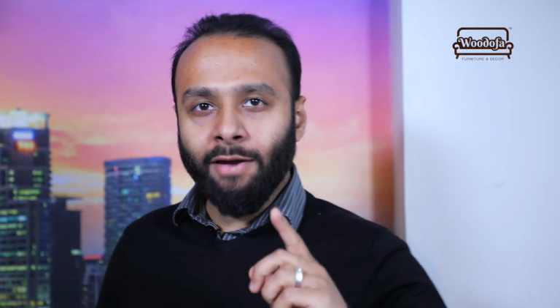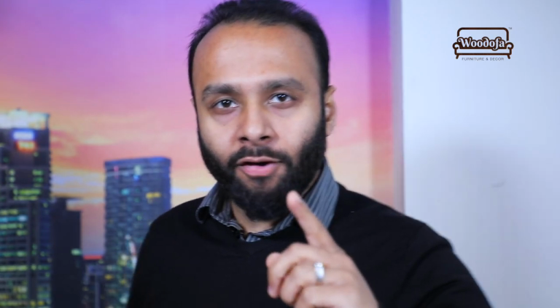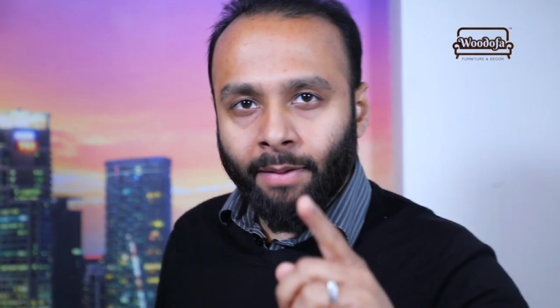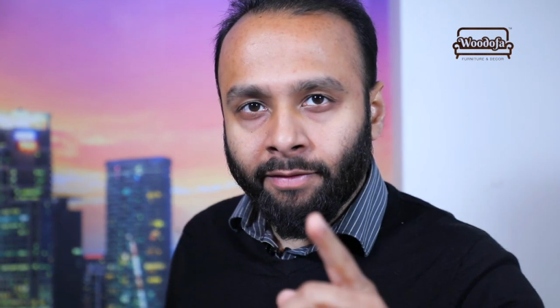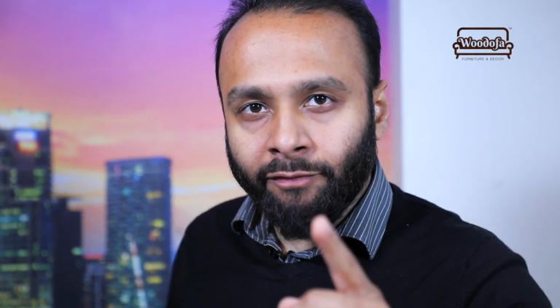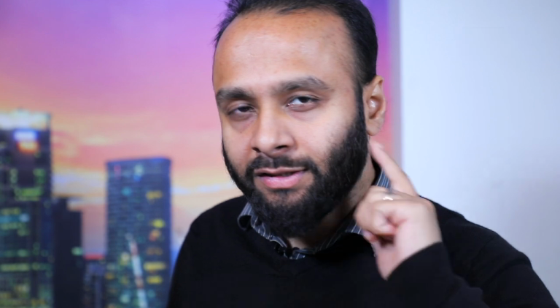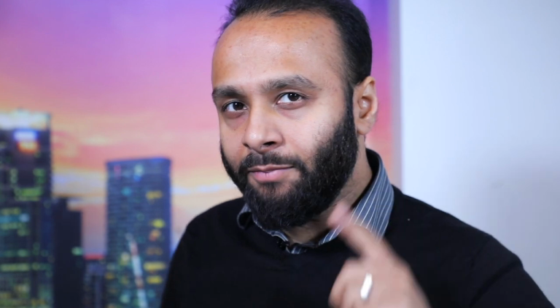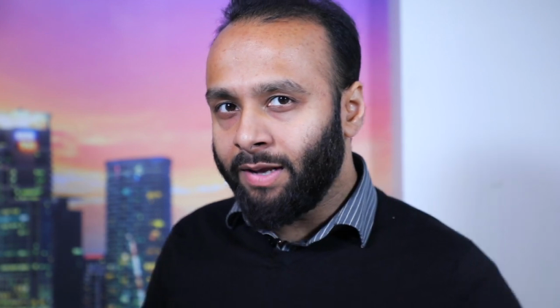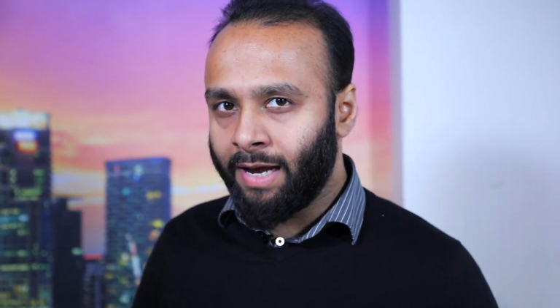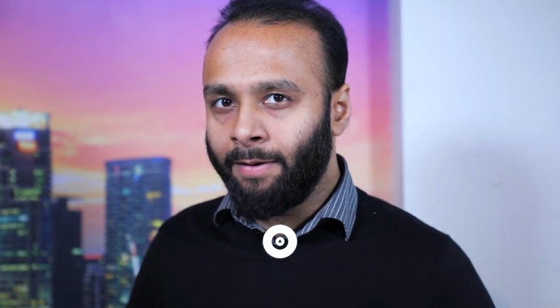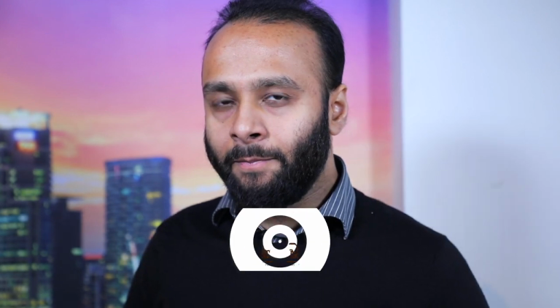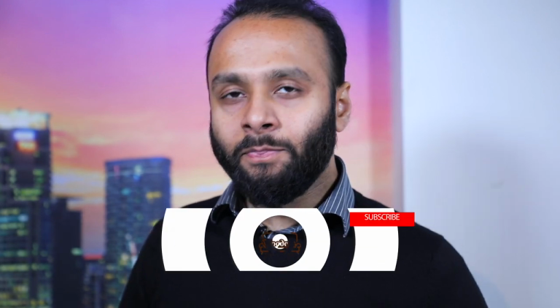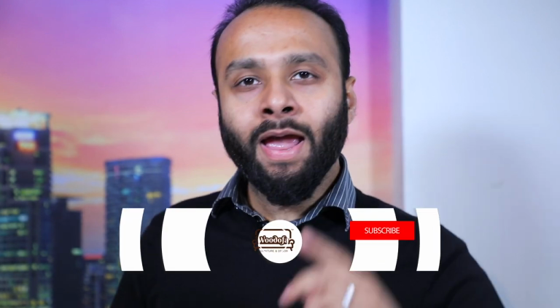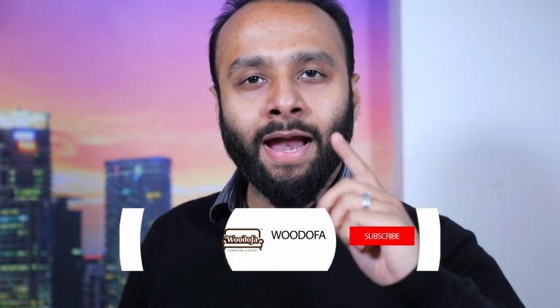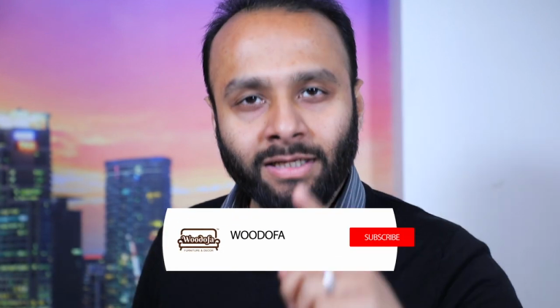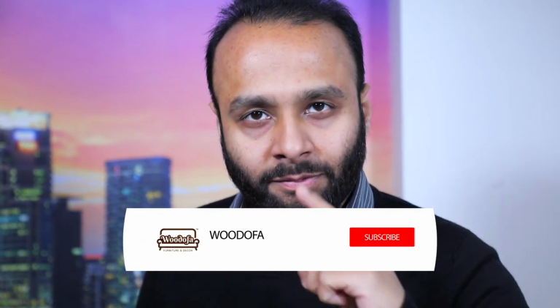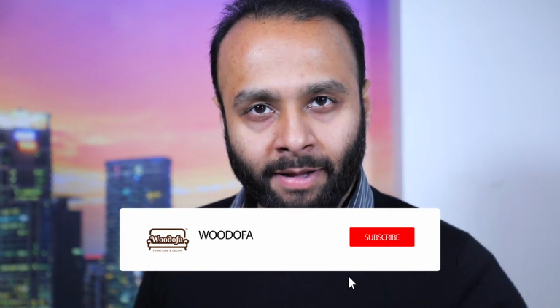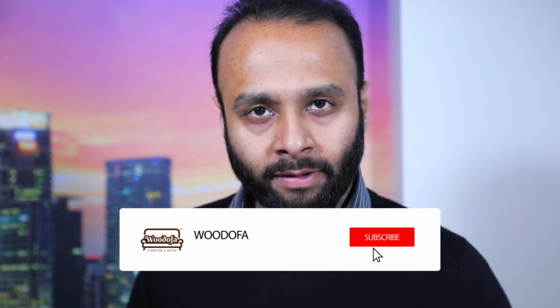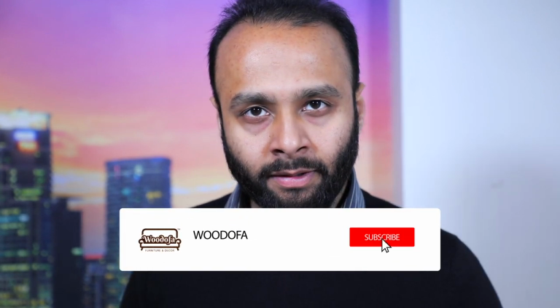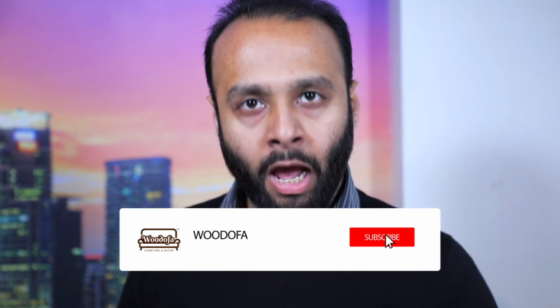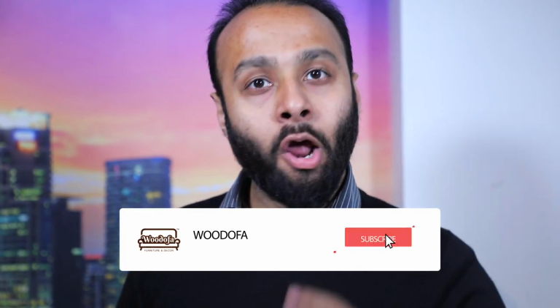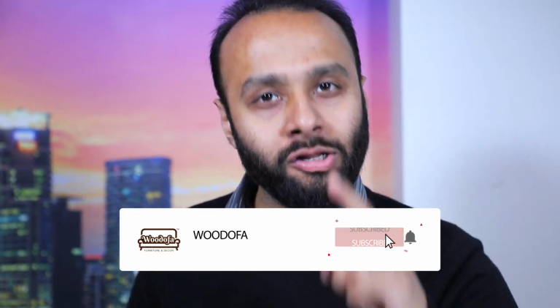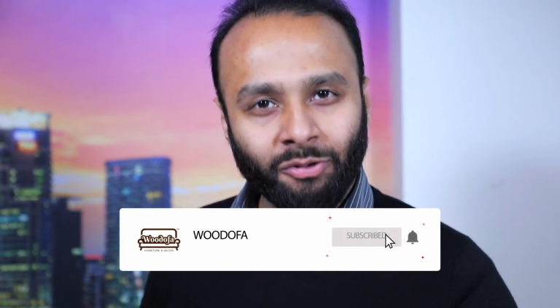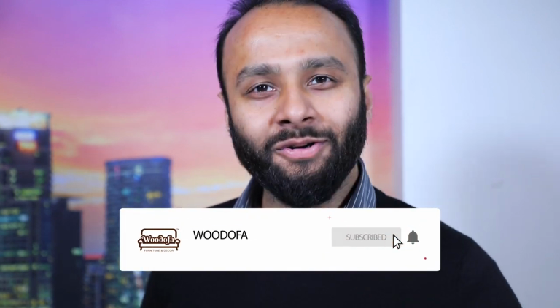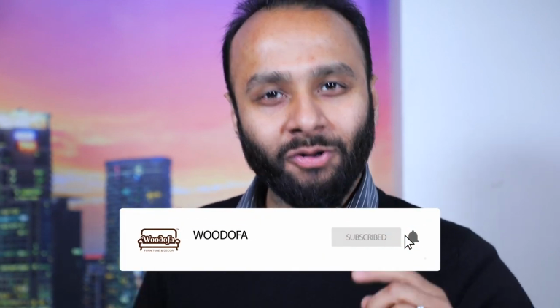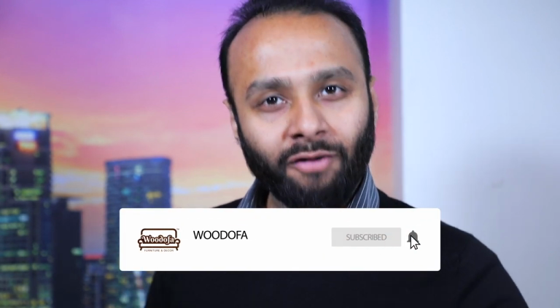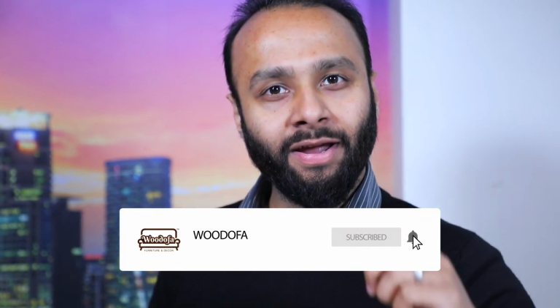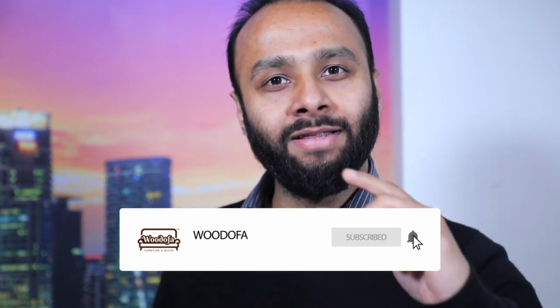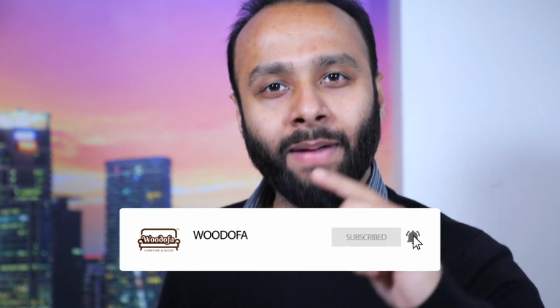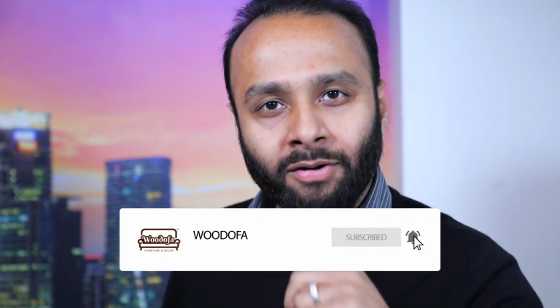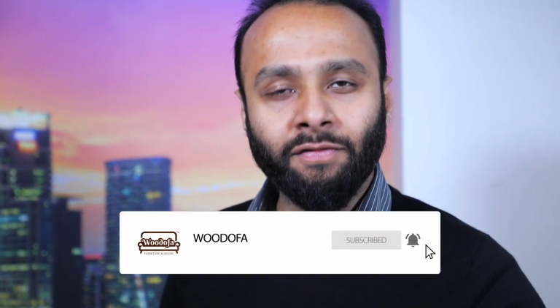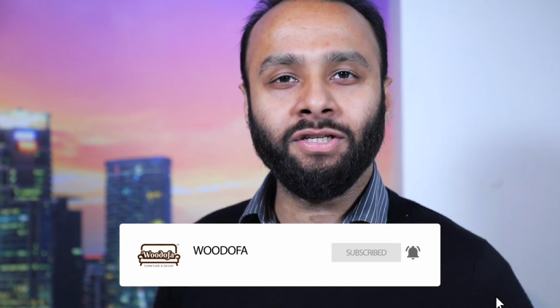If you're coming to my channel for the first time, hit the subscribe button and also do not forget the bell notification icon.